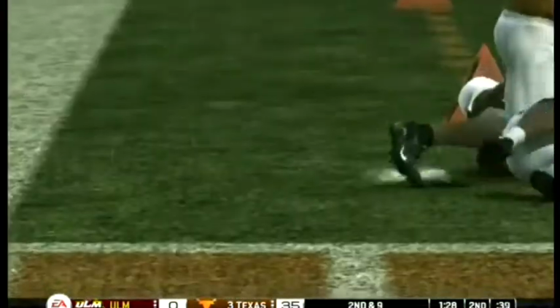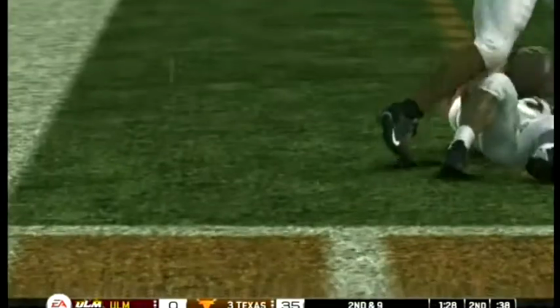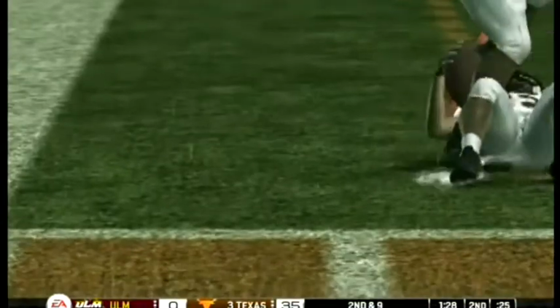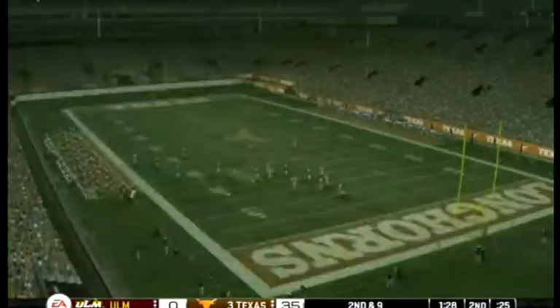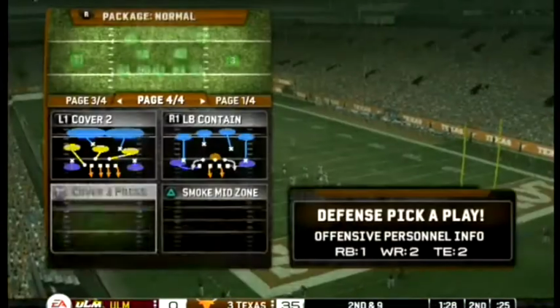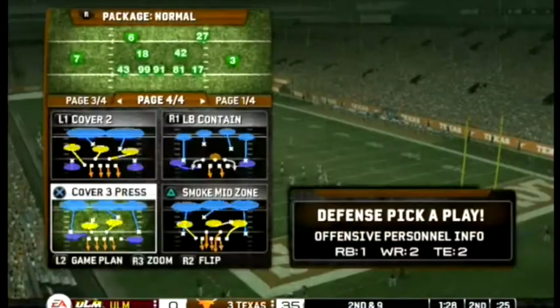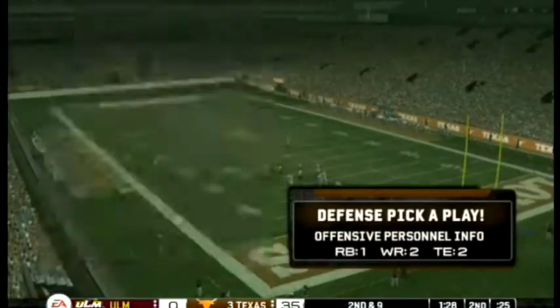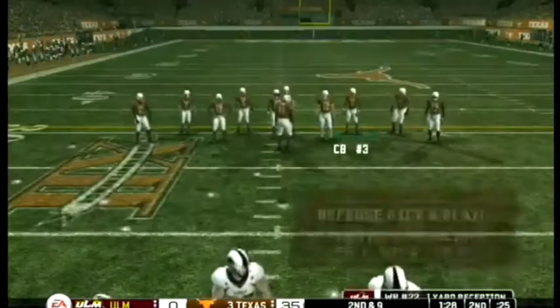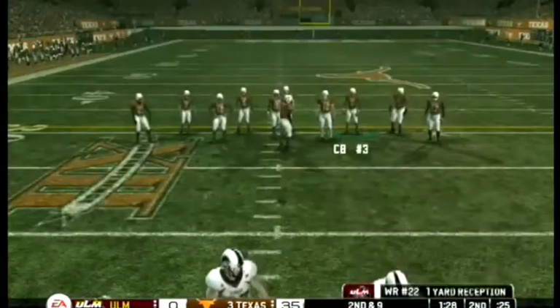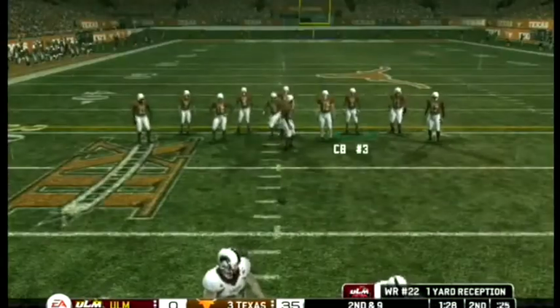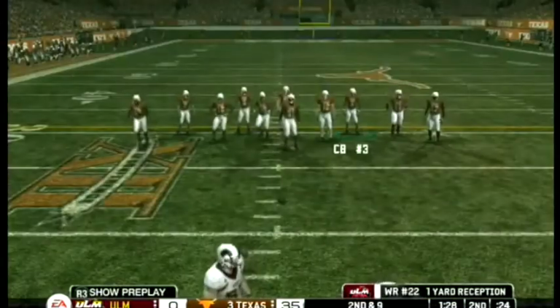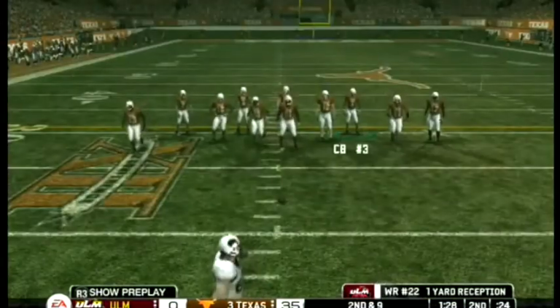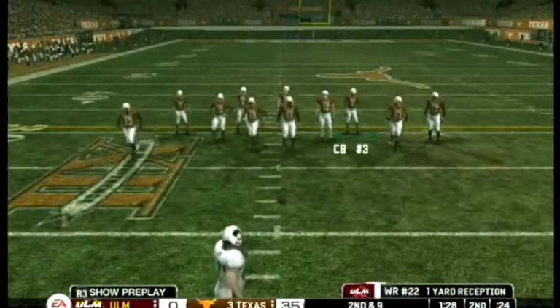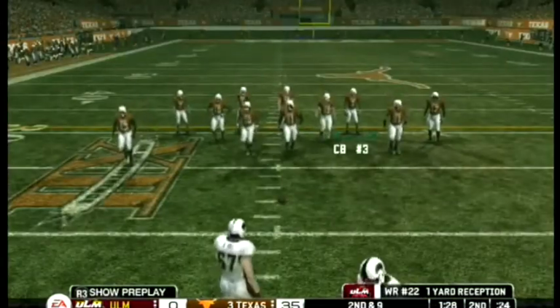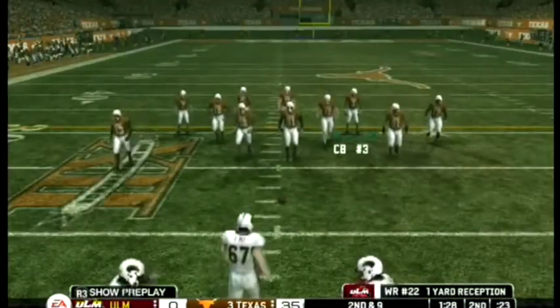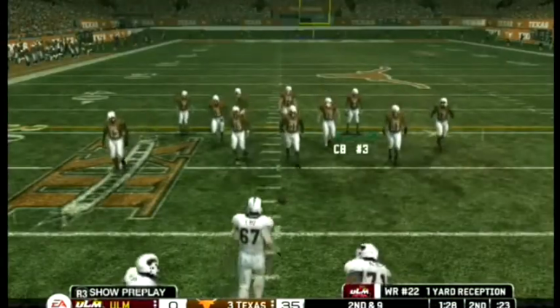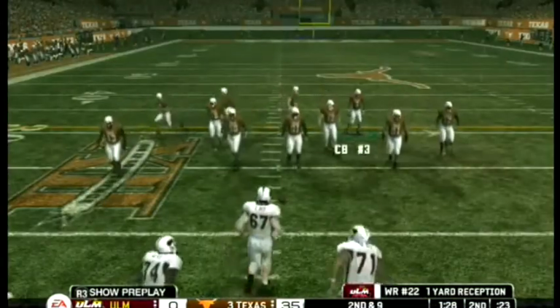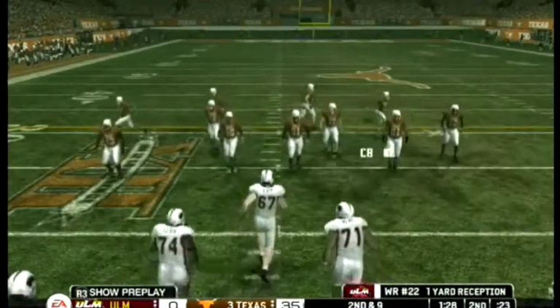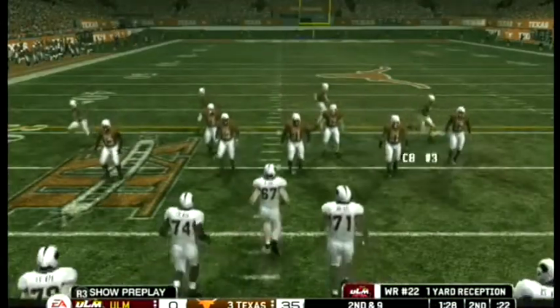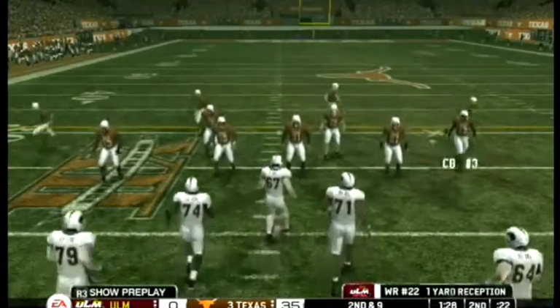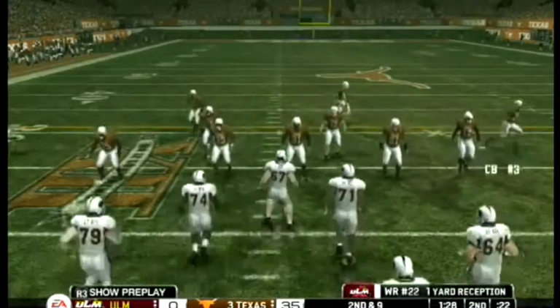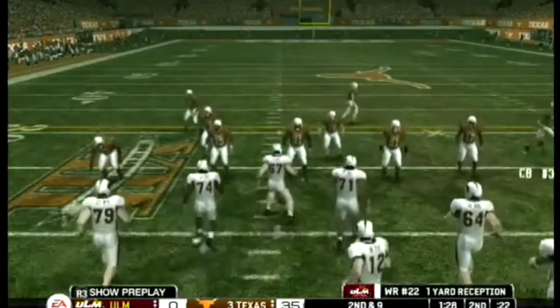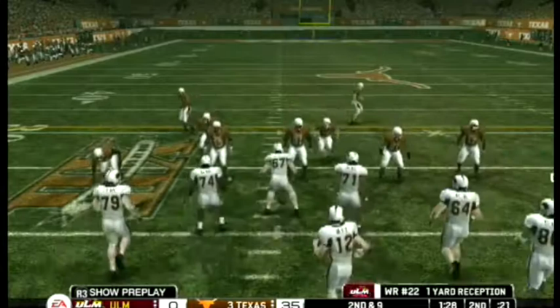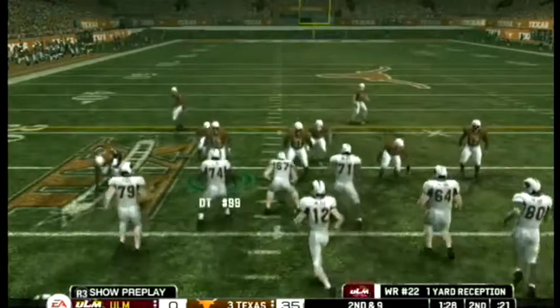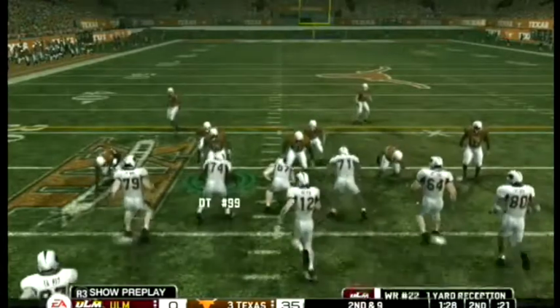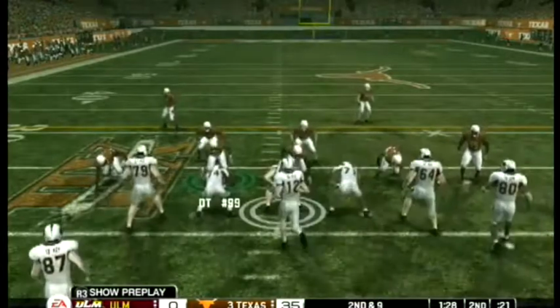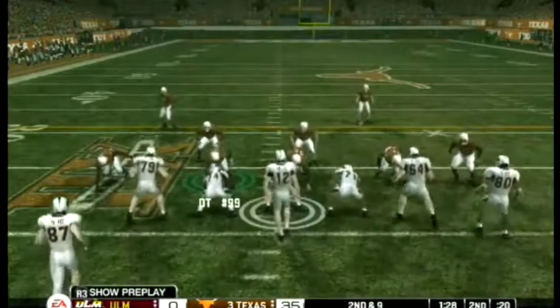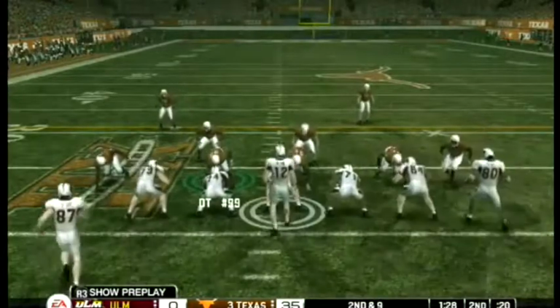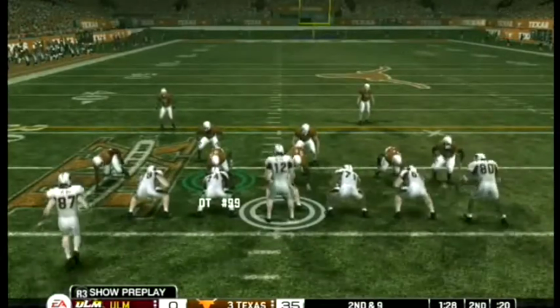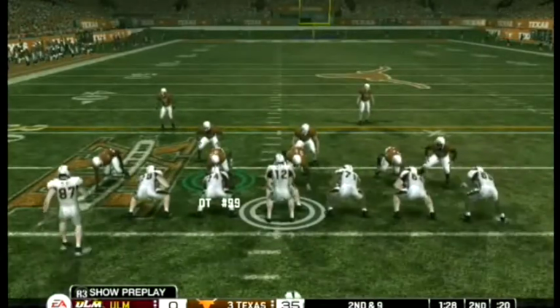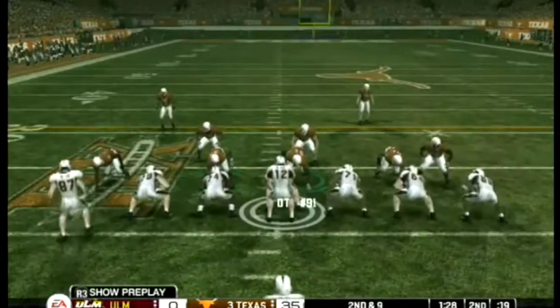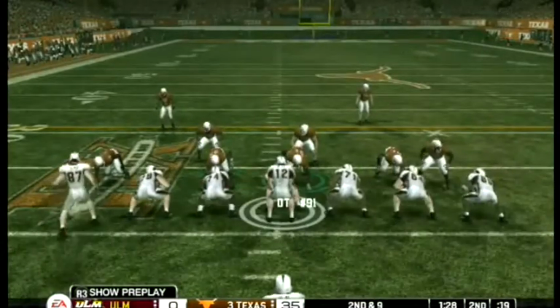Not that impressive of a play. Let's see if they continue to employ the short passing game or if they decide to run the ball — one man backfield.